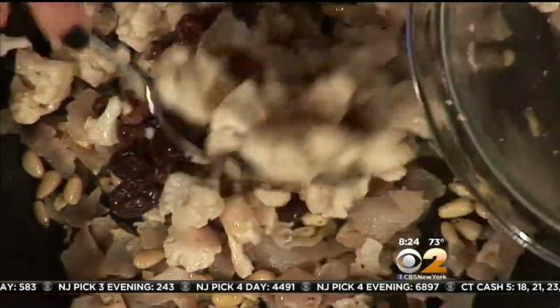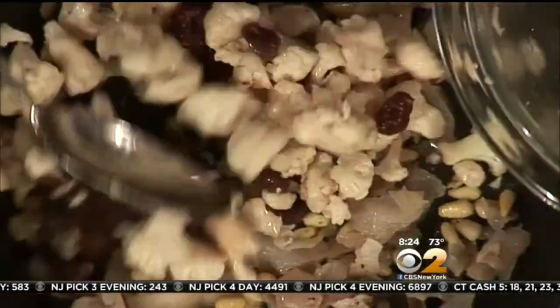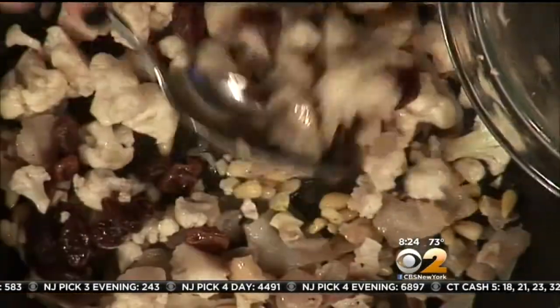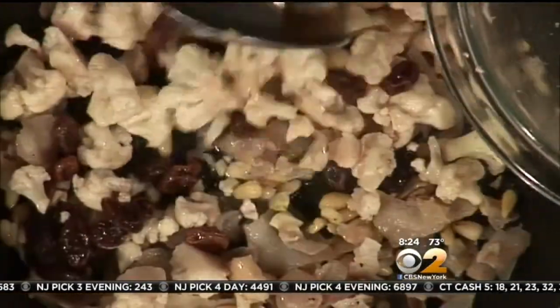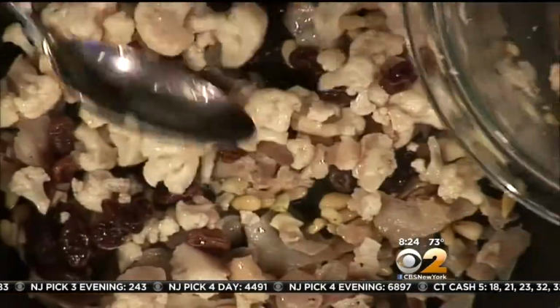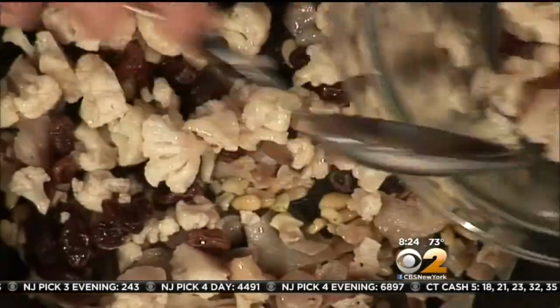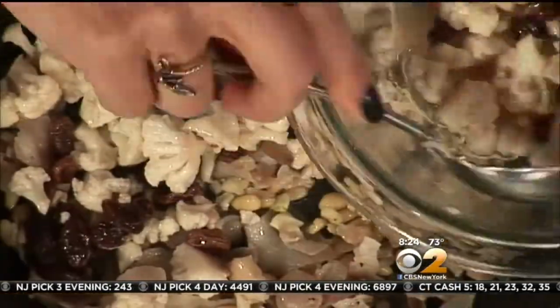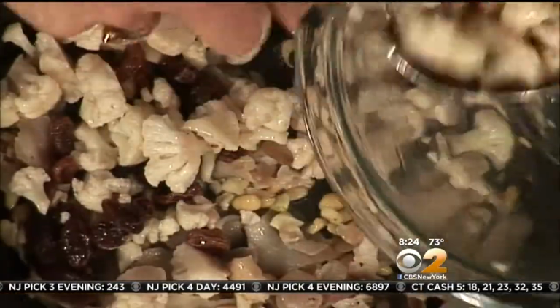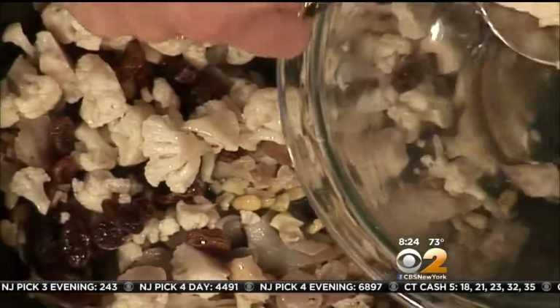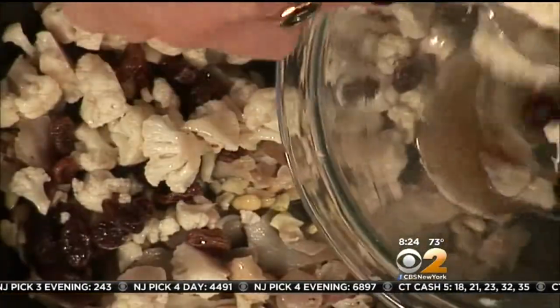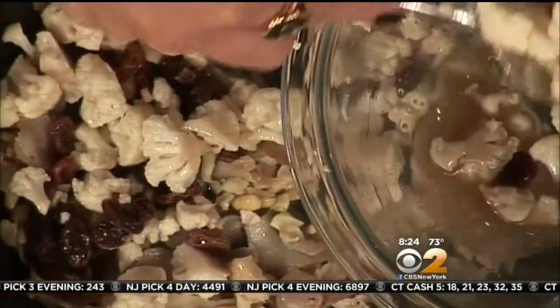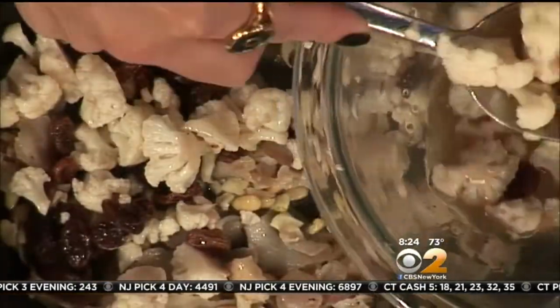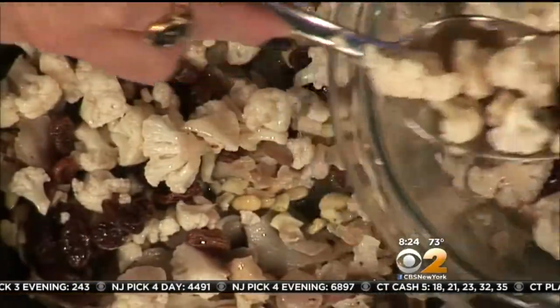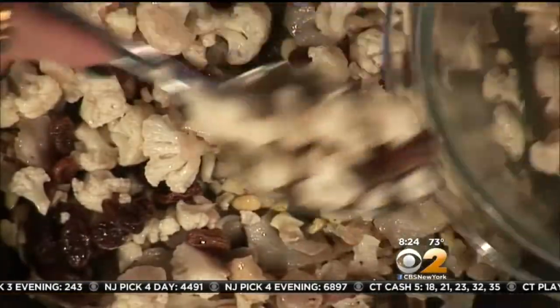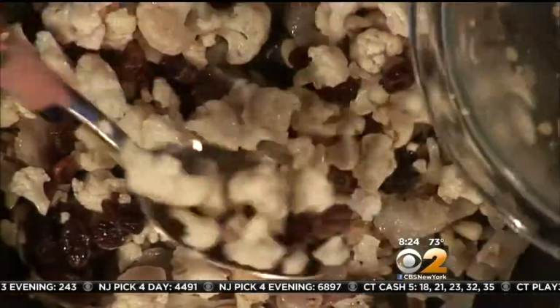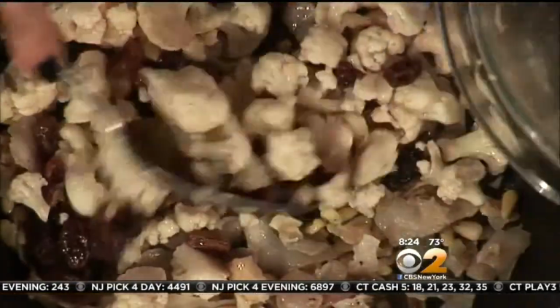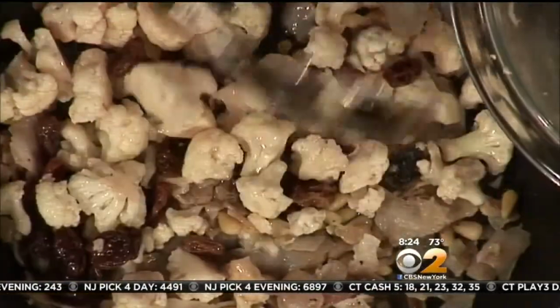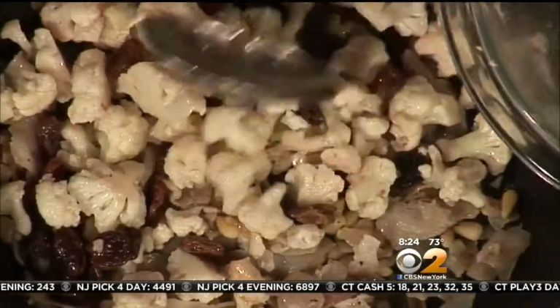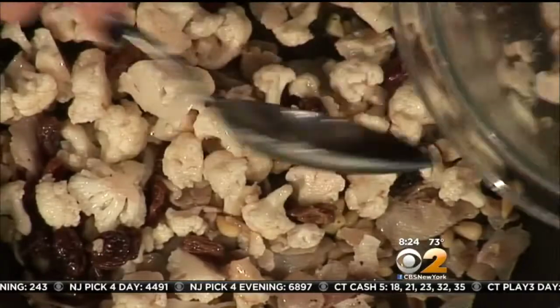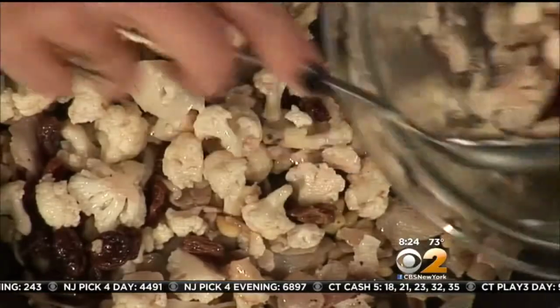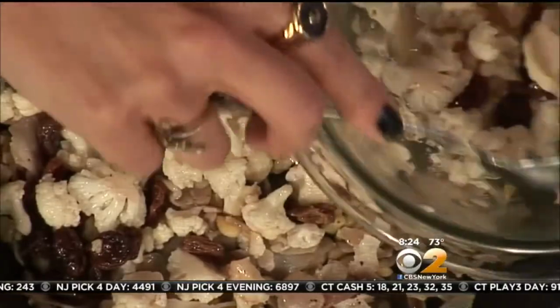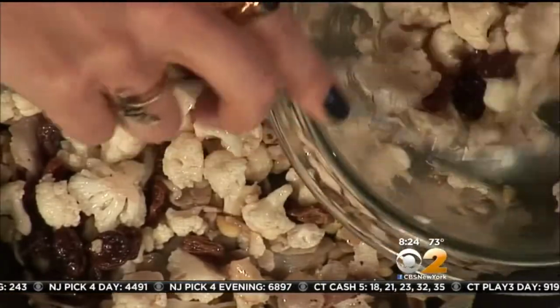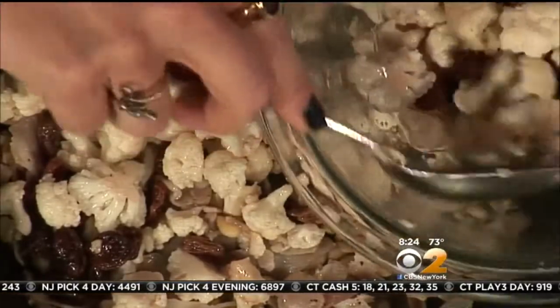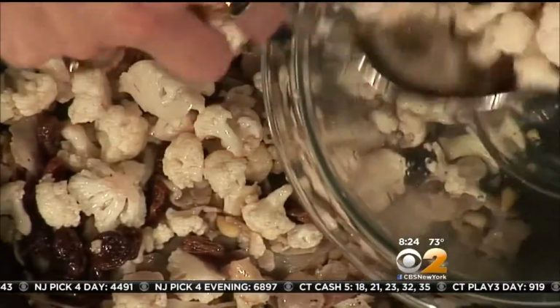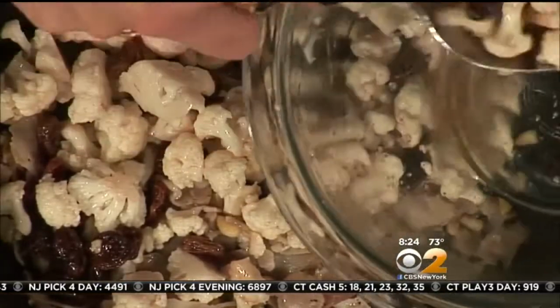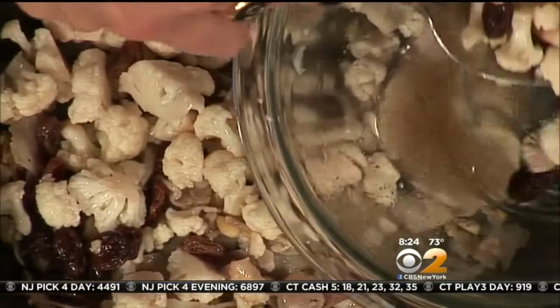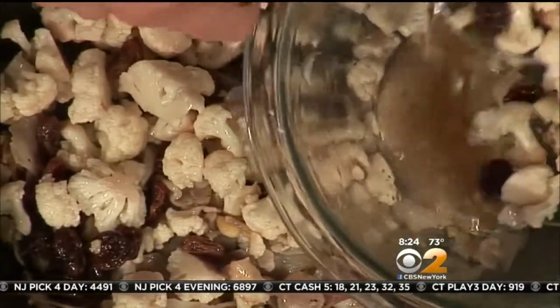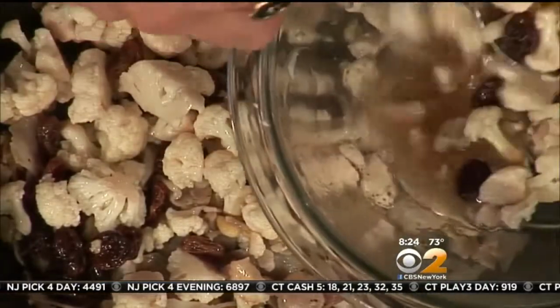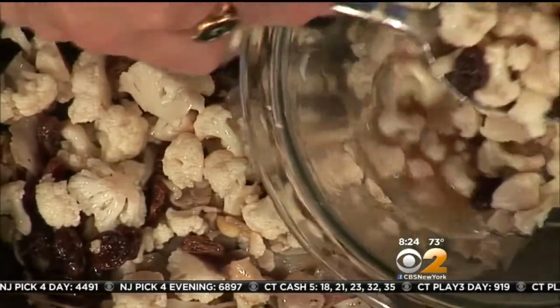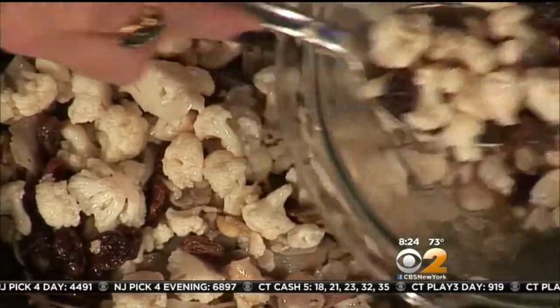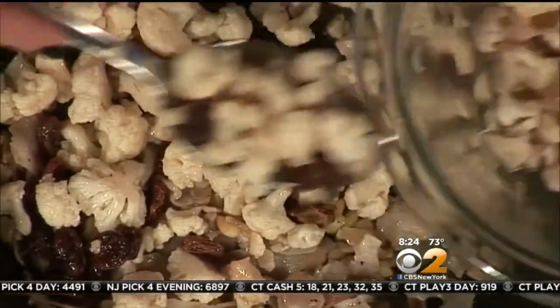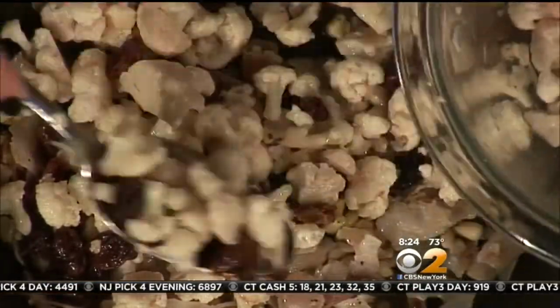This would be so good over pasta too. It would be great over pasta — this is traditionally a variation served that way.